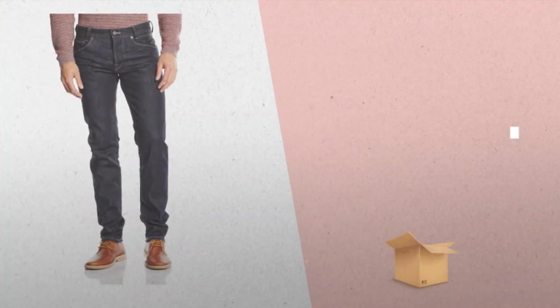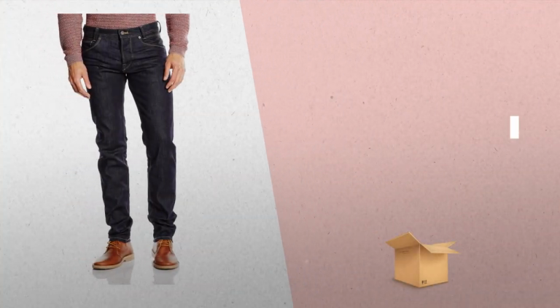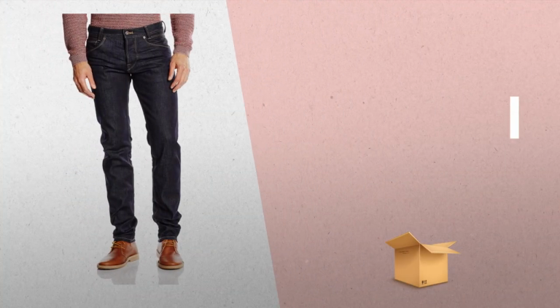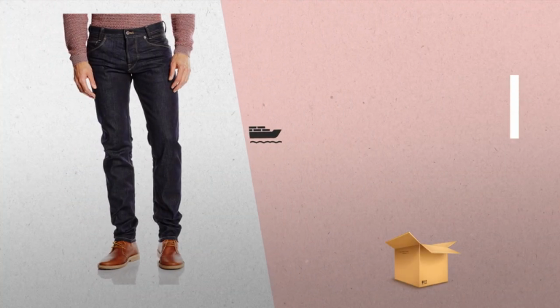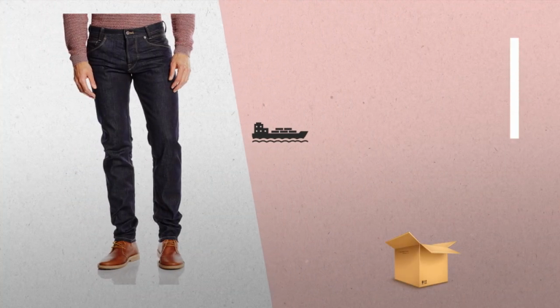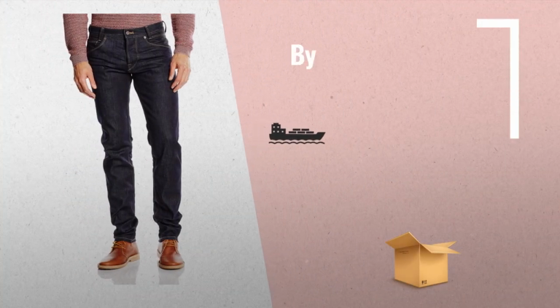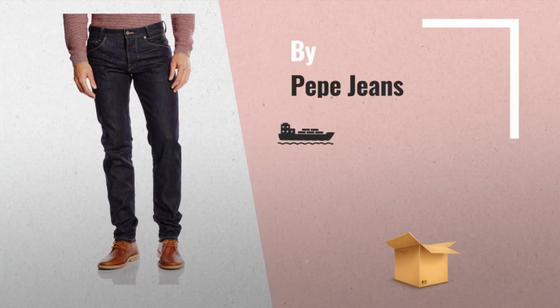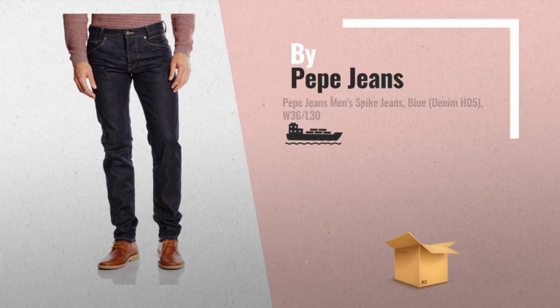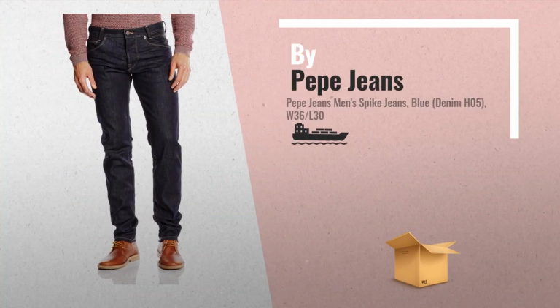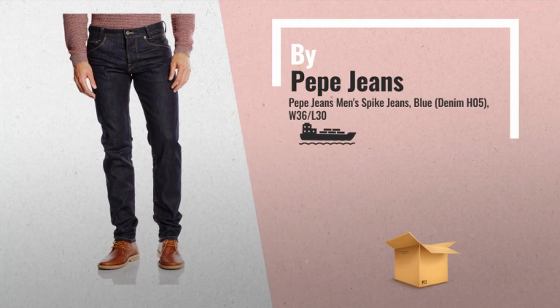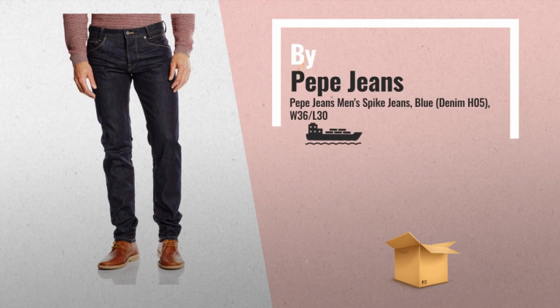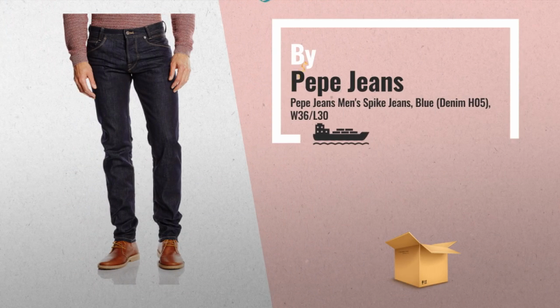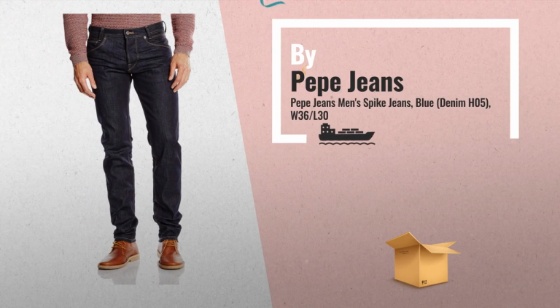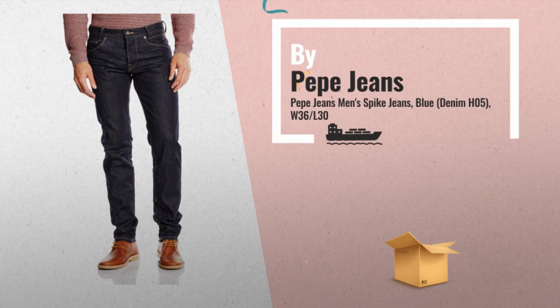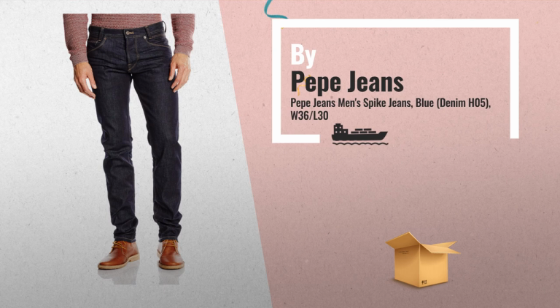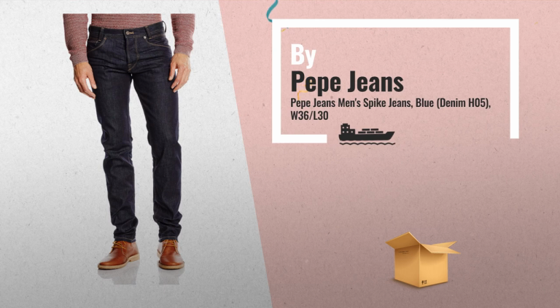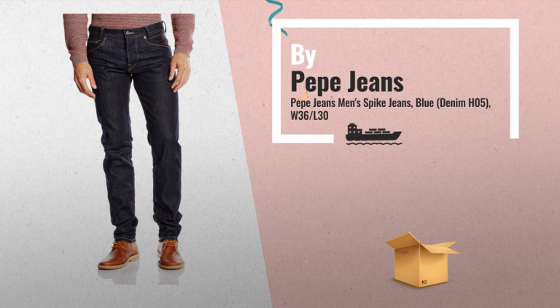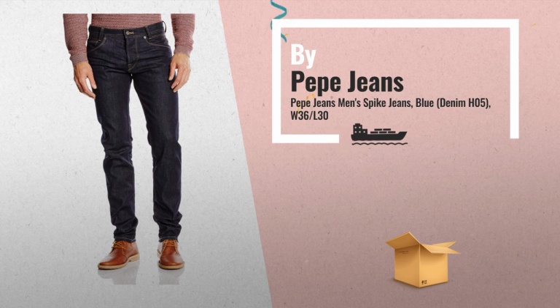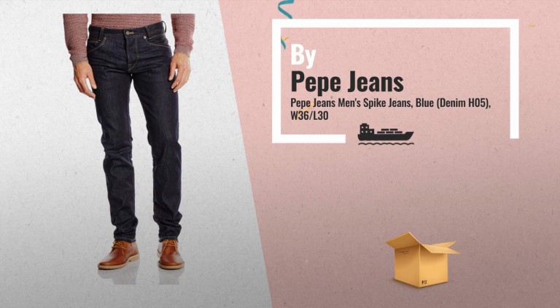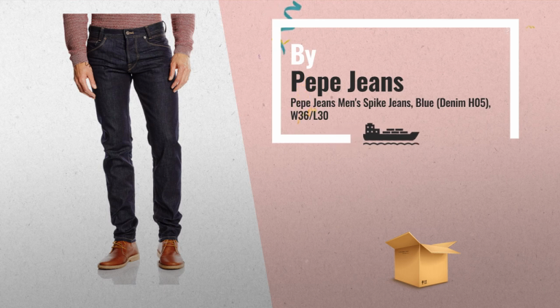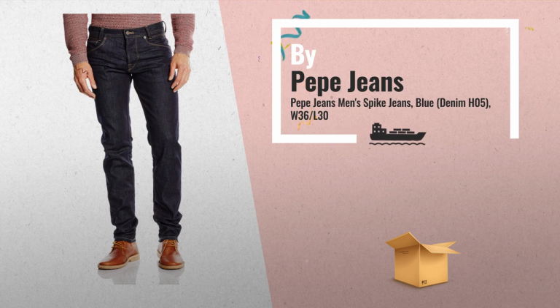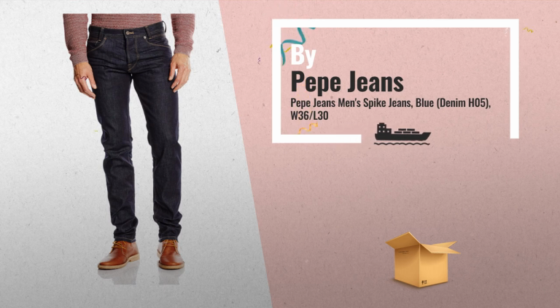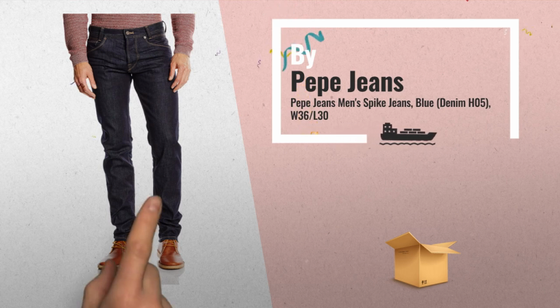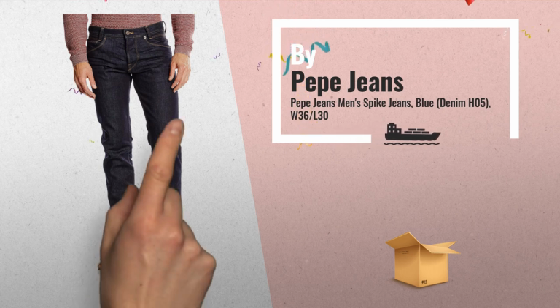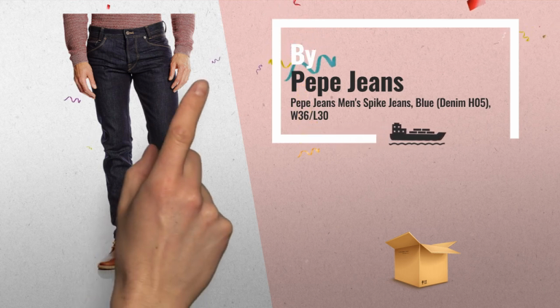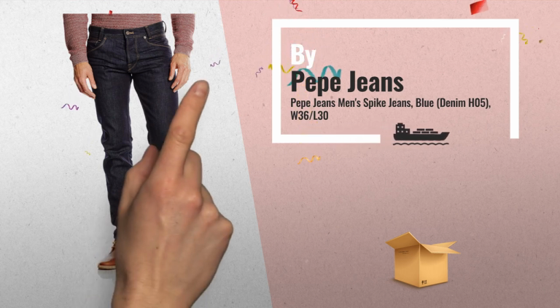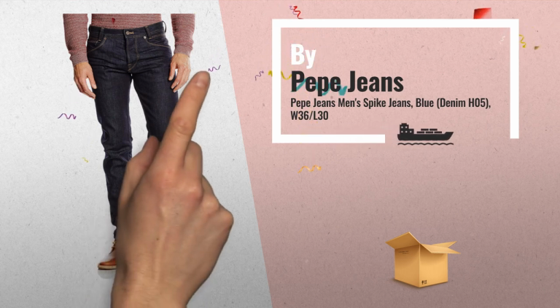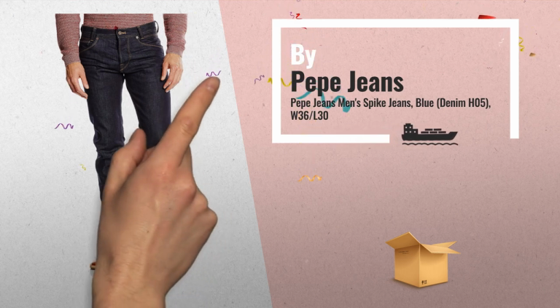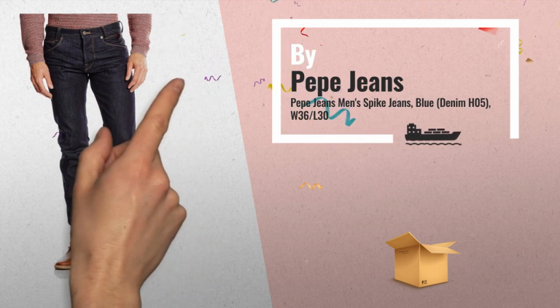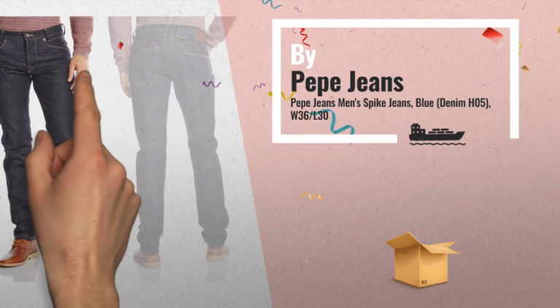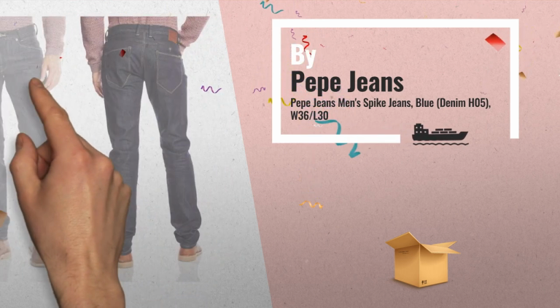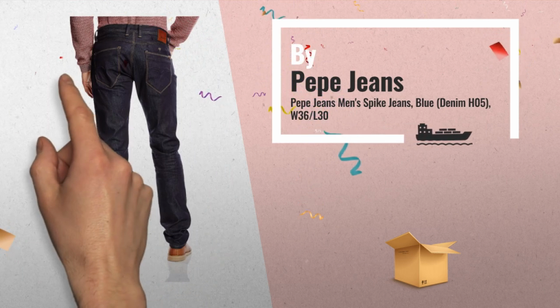Number 1: Pepe Jeans Men's Spike Jeans, Blue Denim Color, by Pepe Jeans.